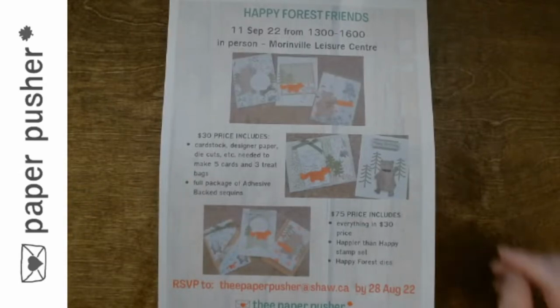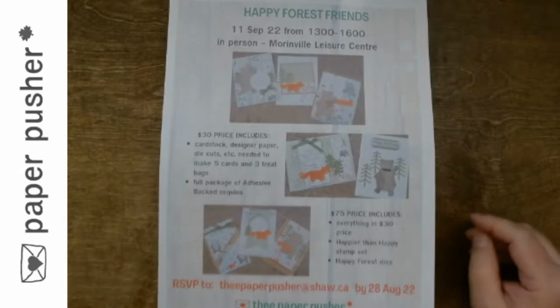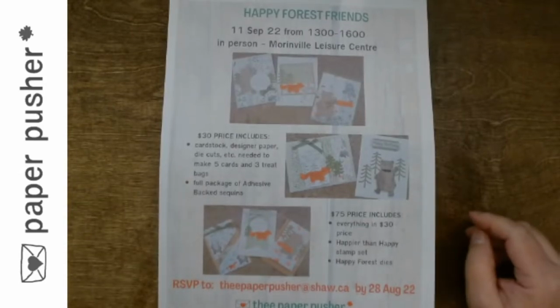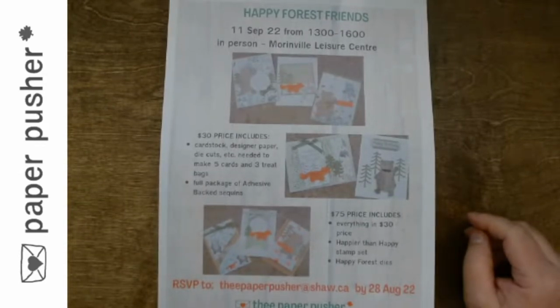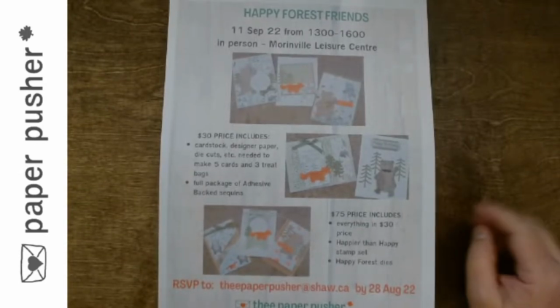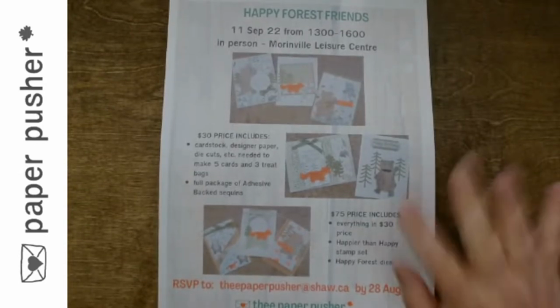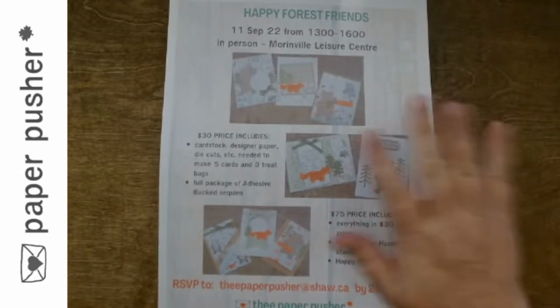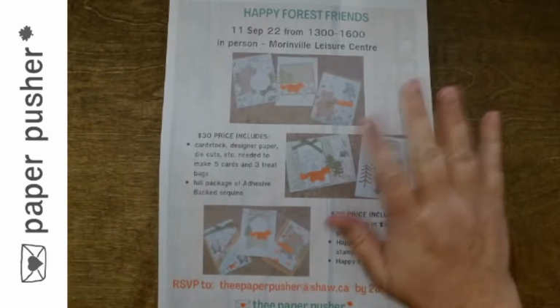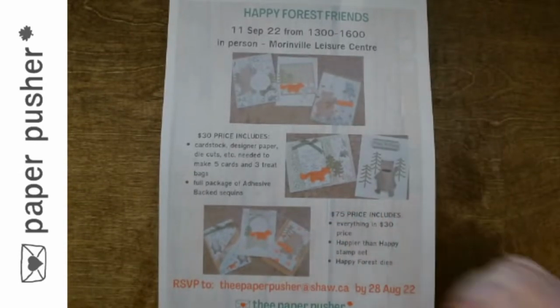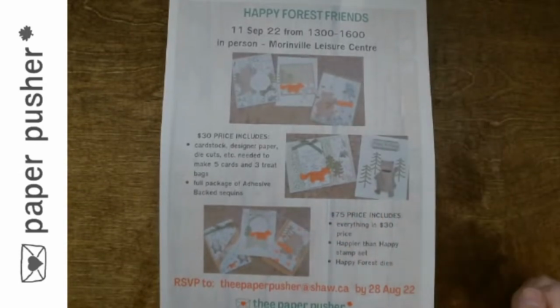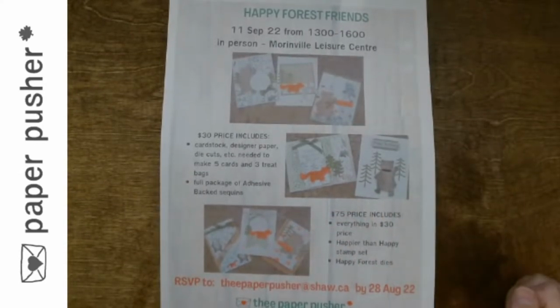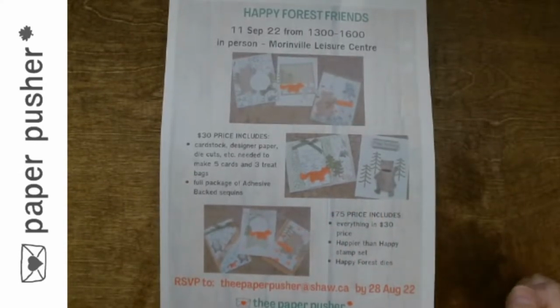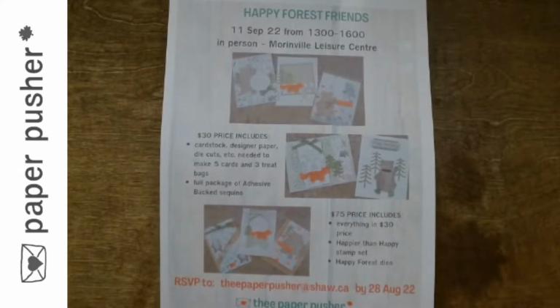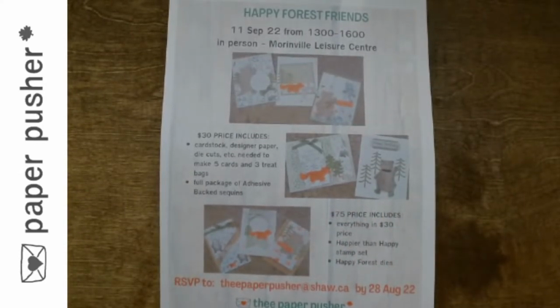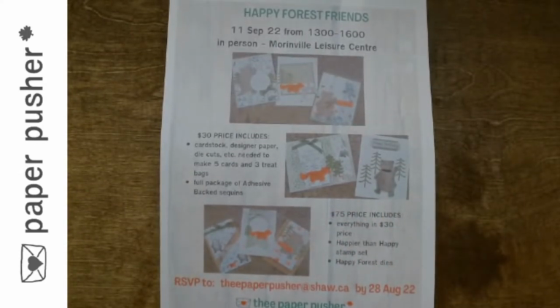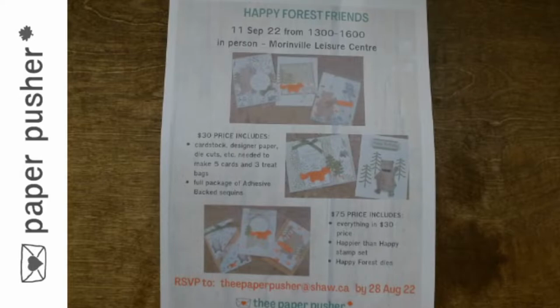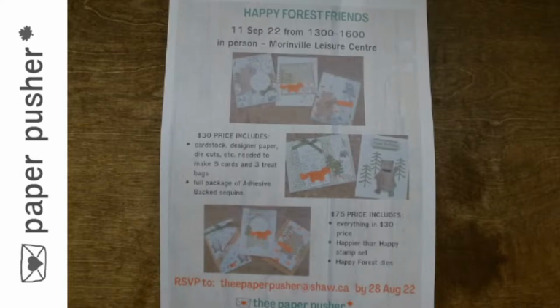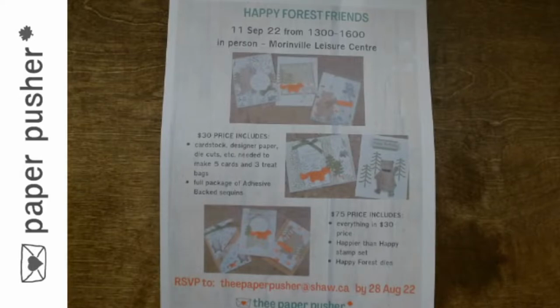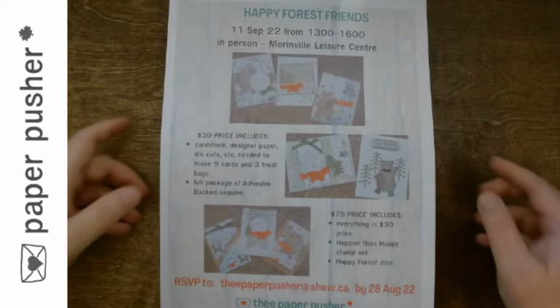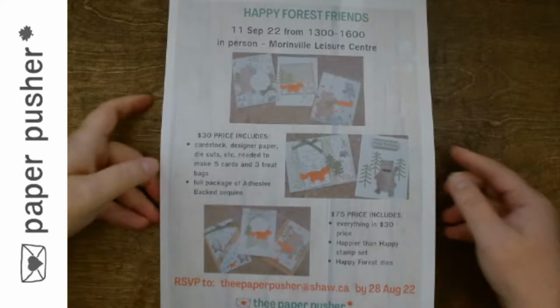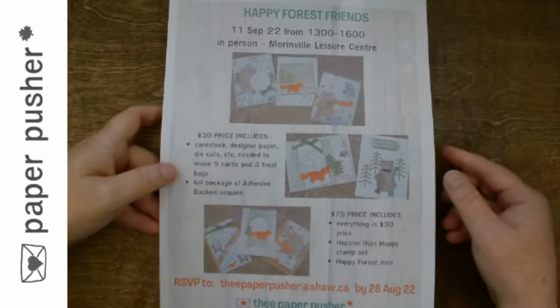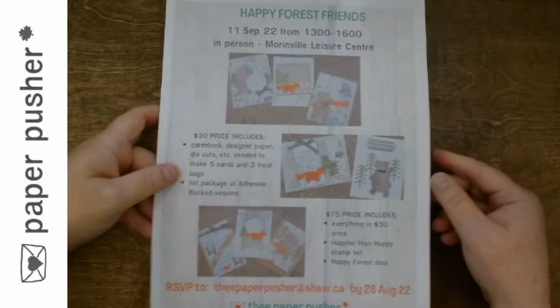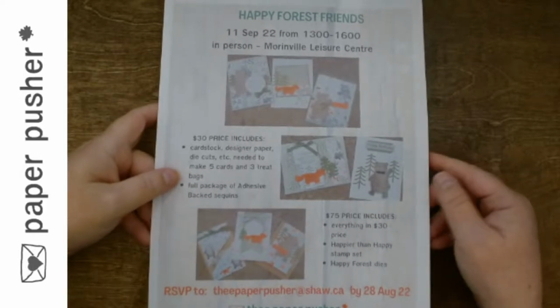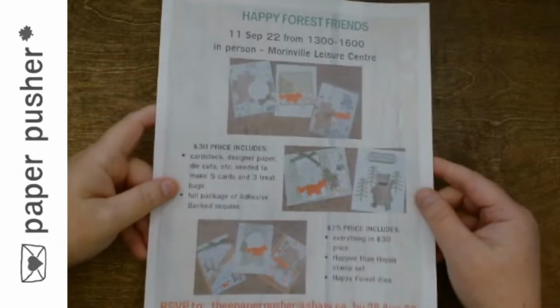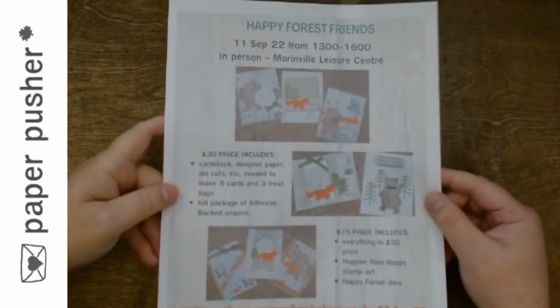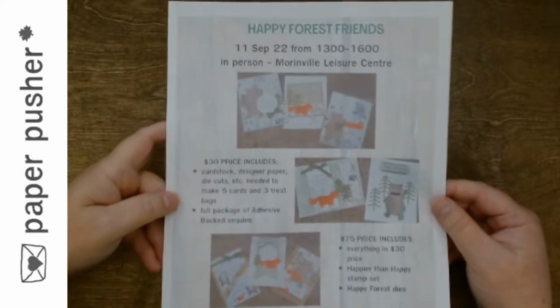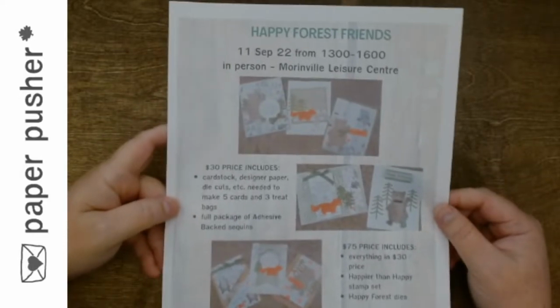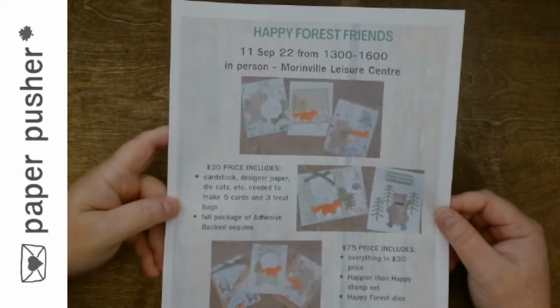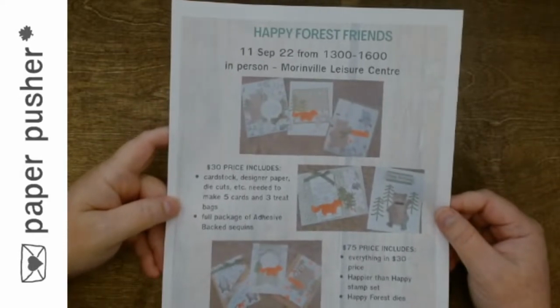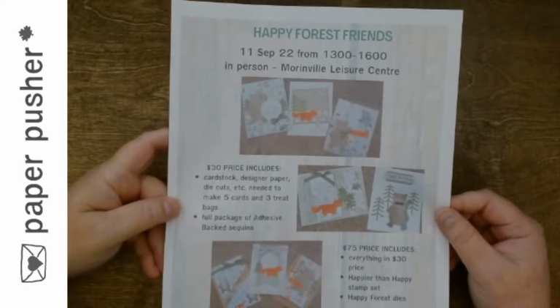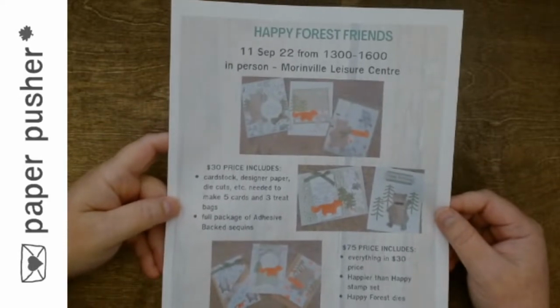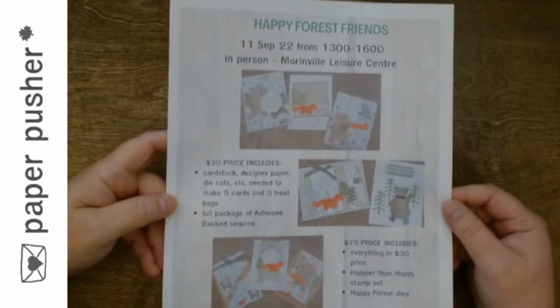Hello, my peeps. Tracey here to tell you about our next upcoming class, the Happy Forest Friends.